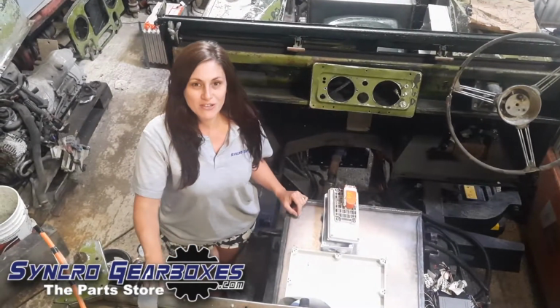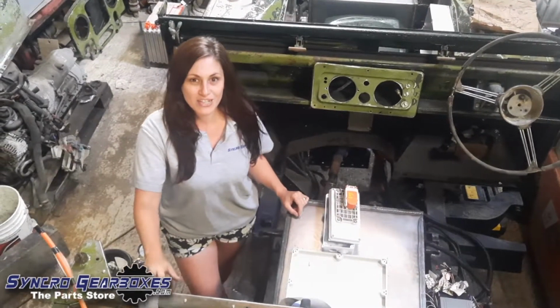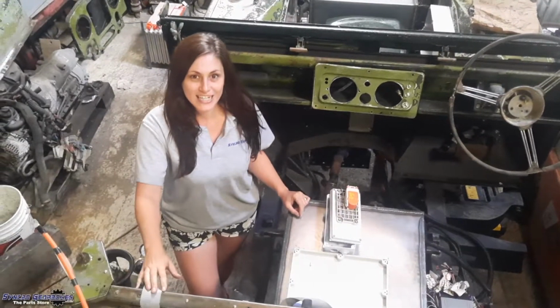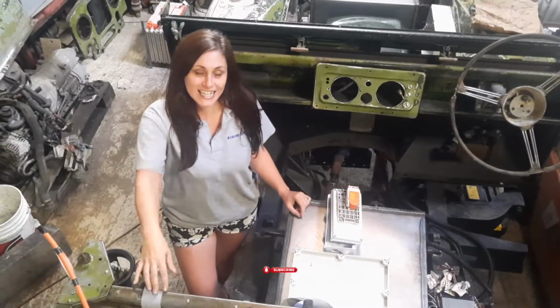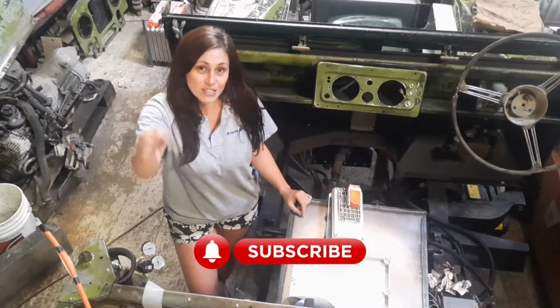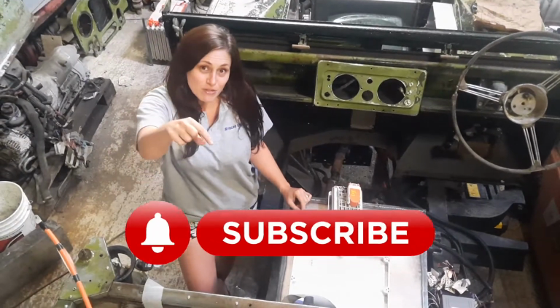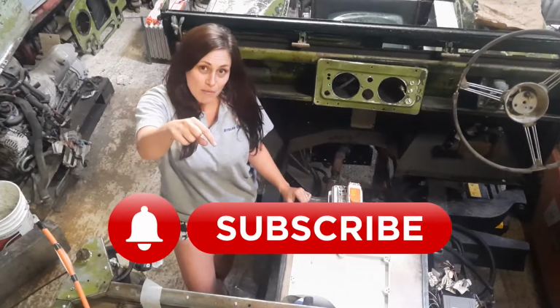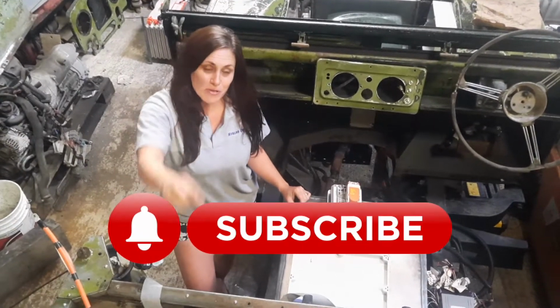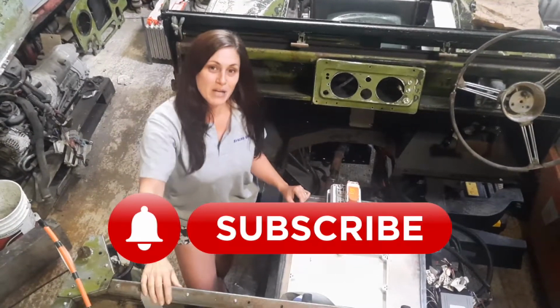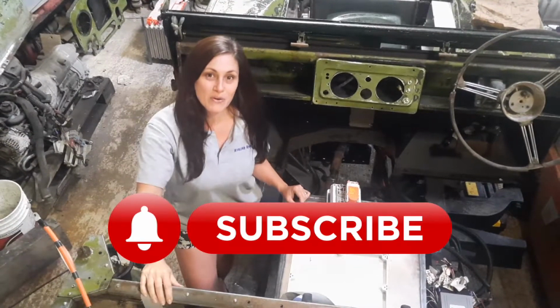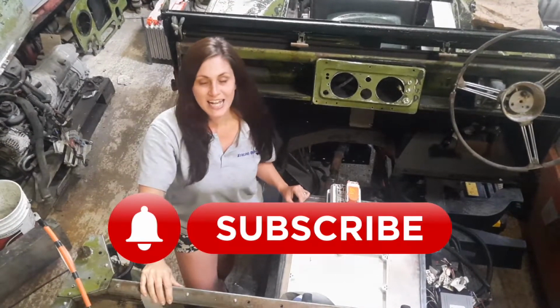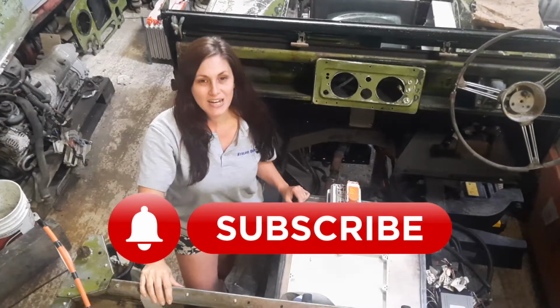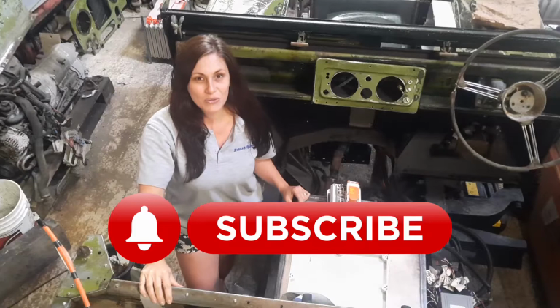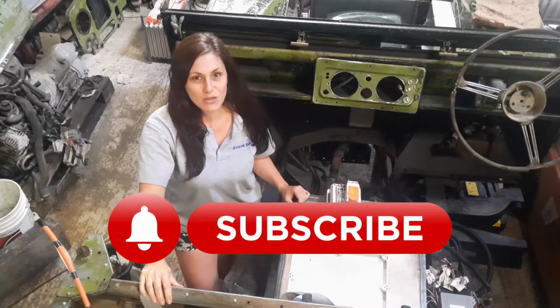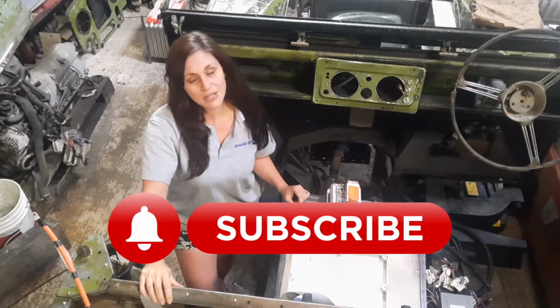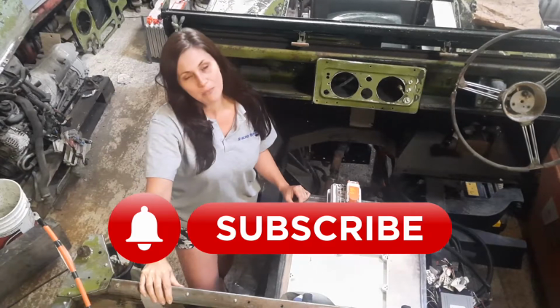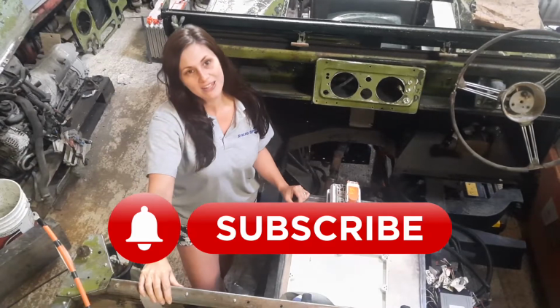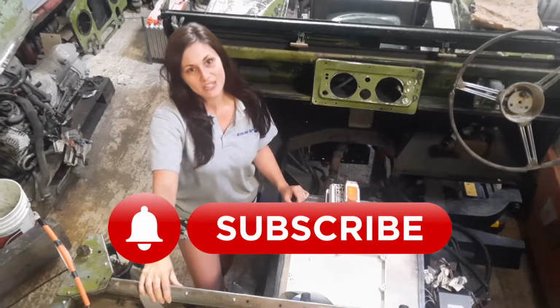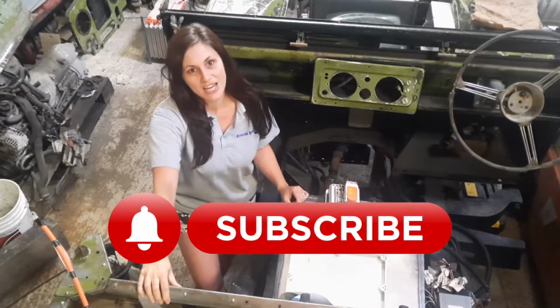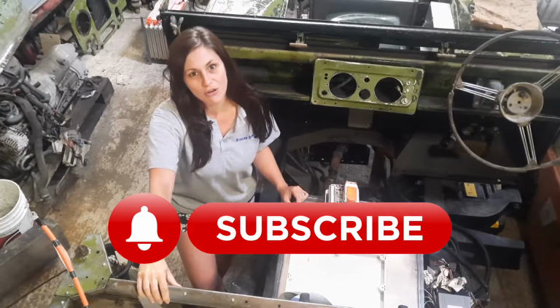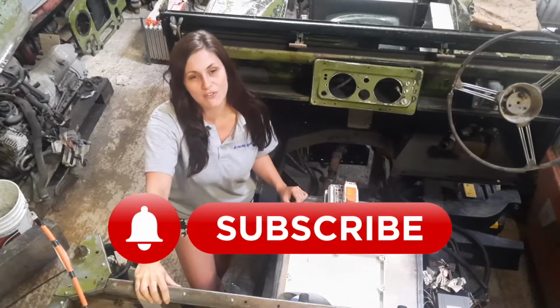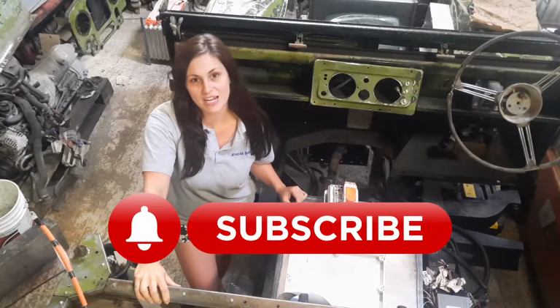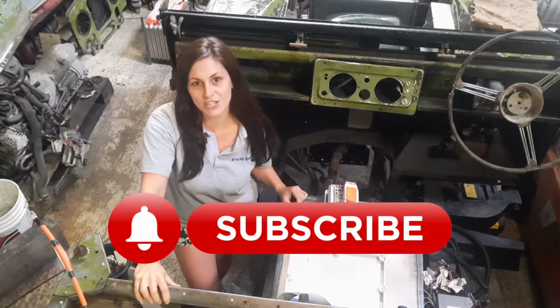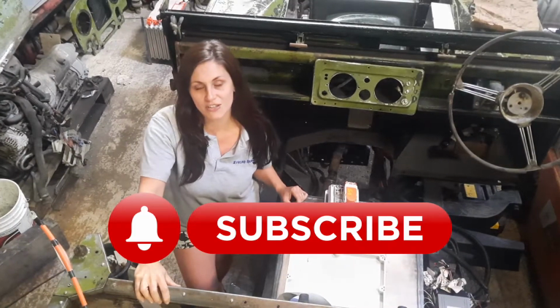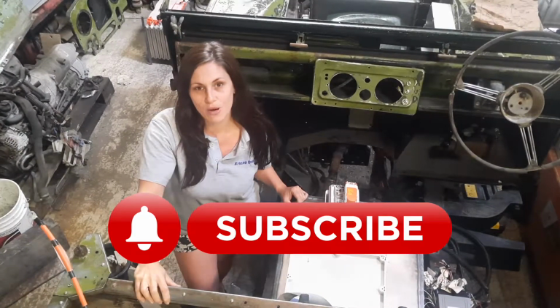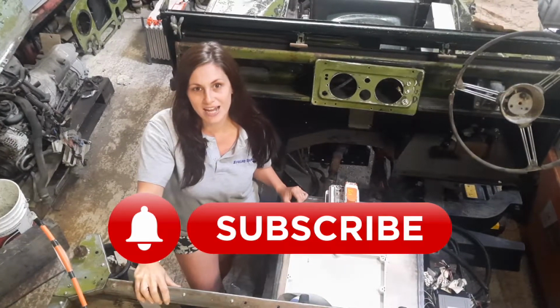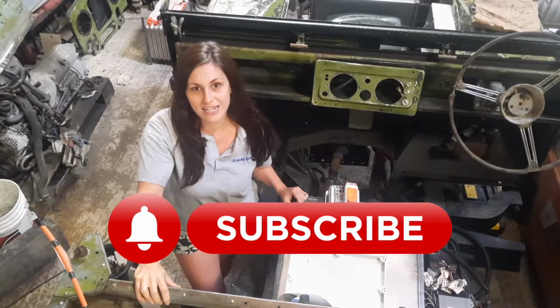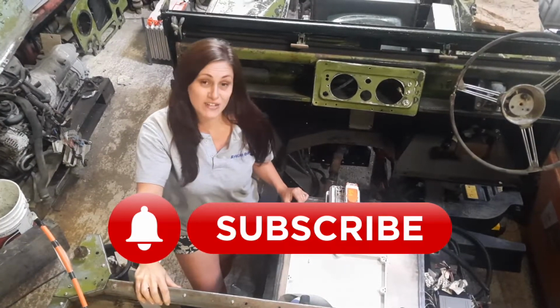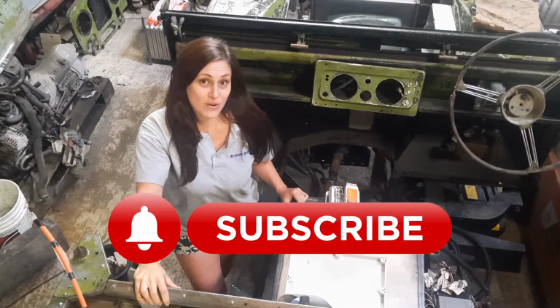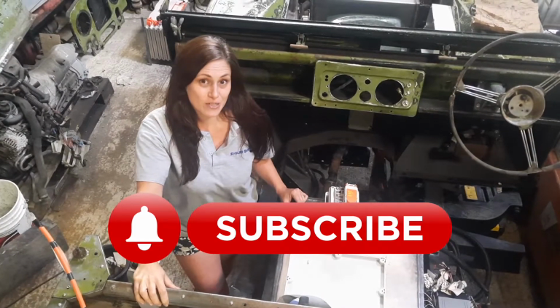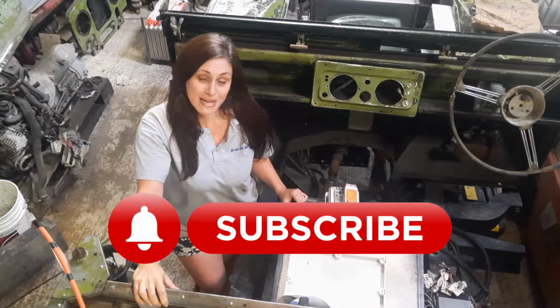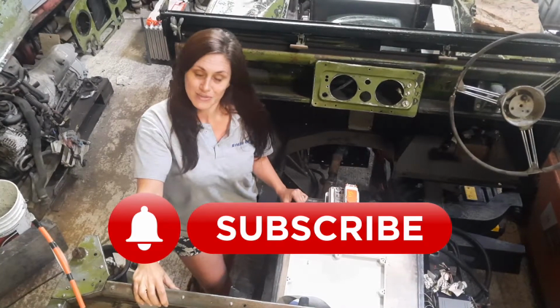If you can click the subscribe button below and also the little bell so you get notifications of when our next video is coming out.